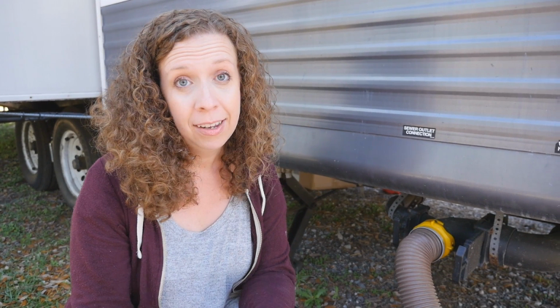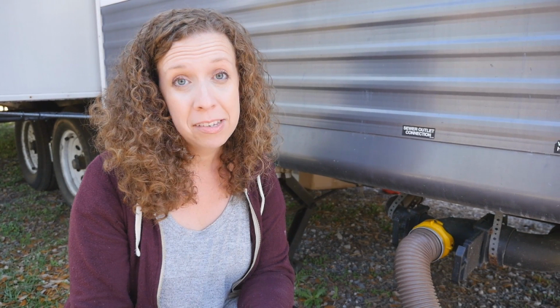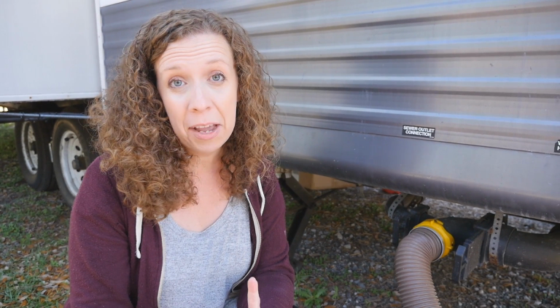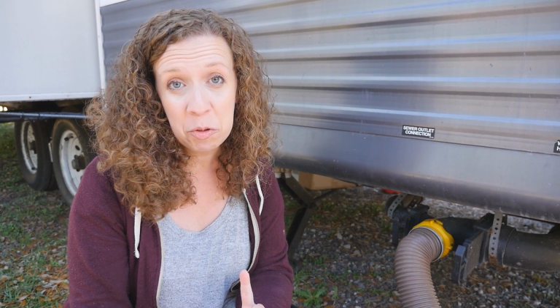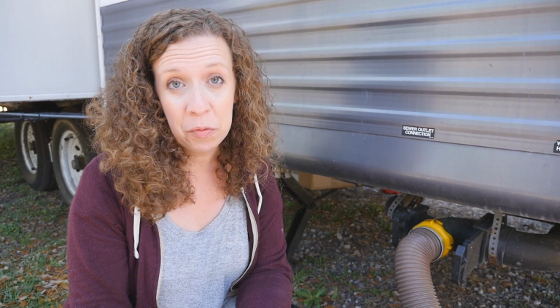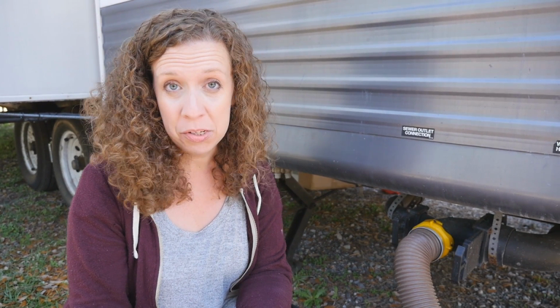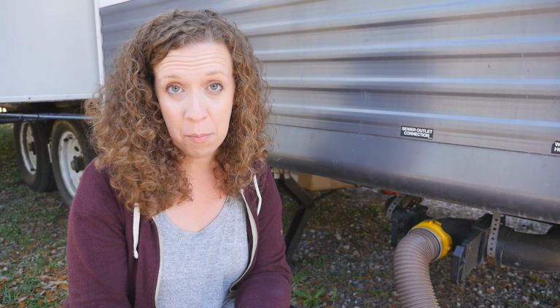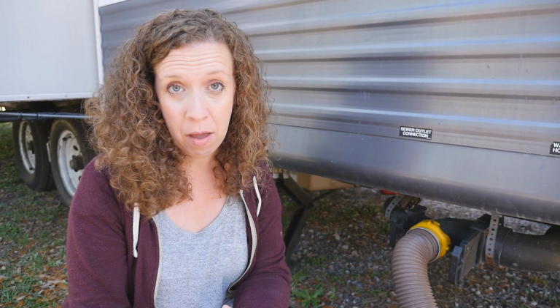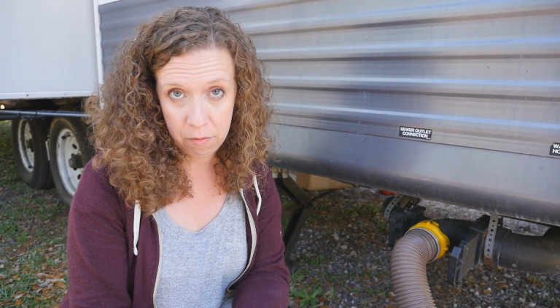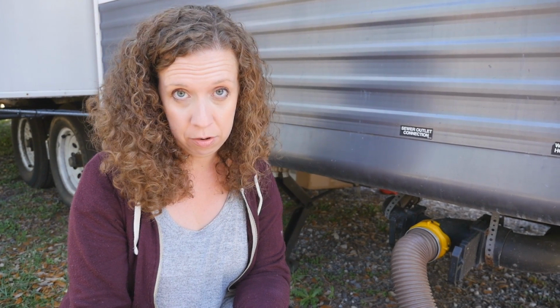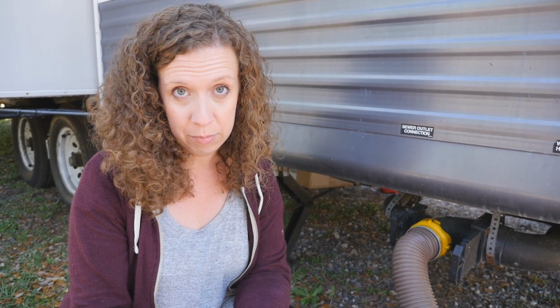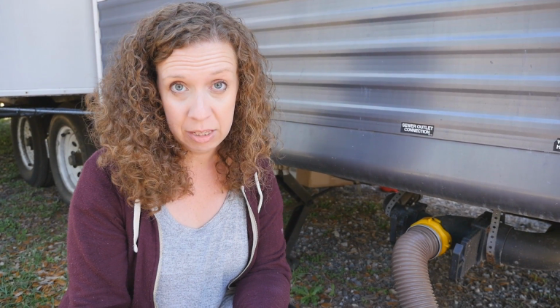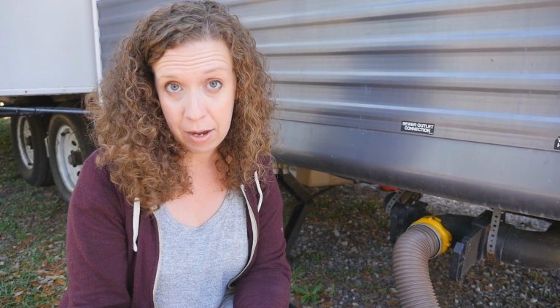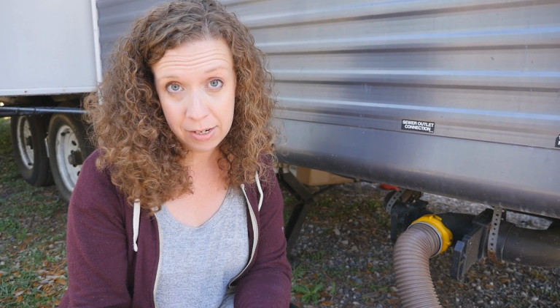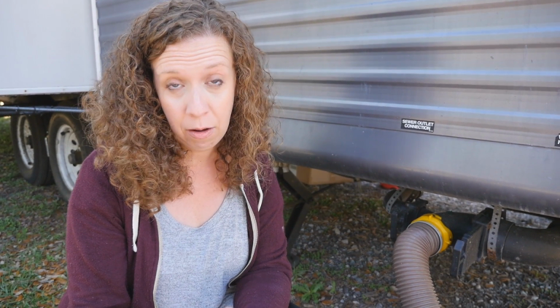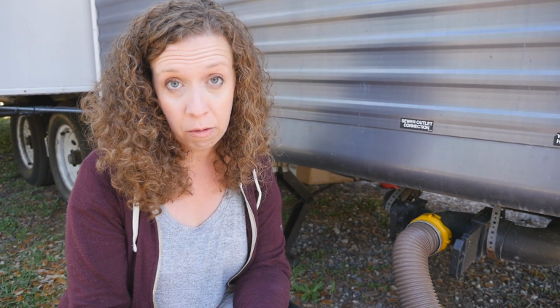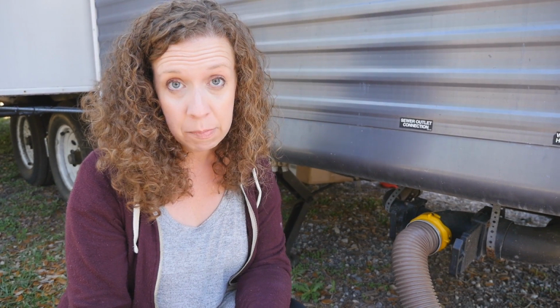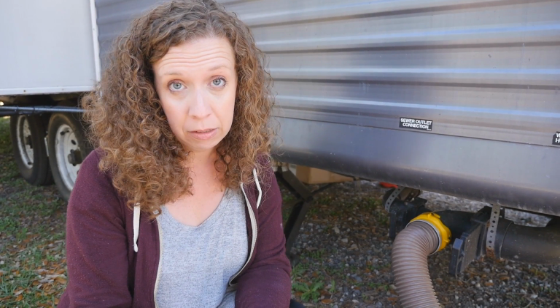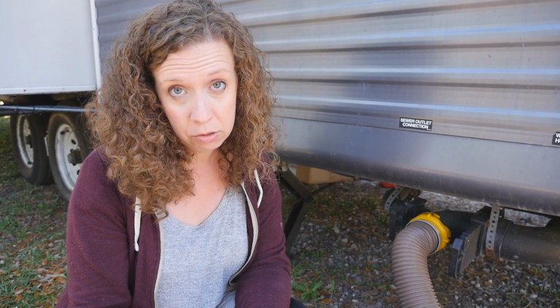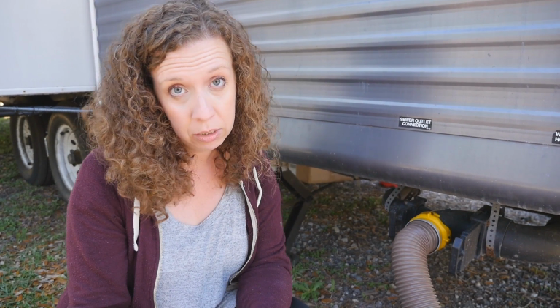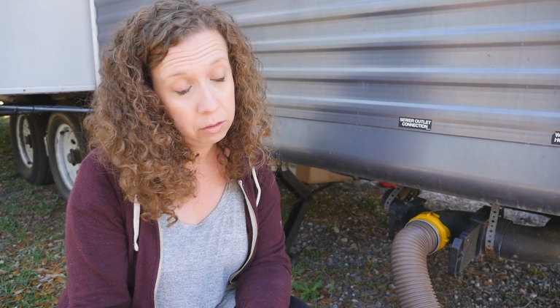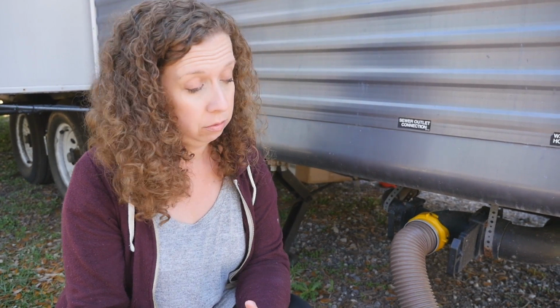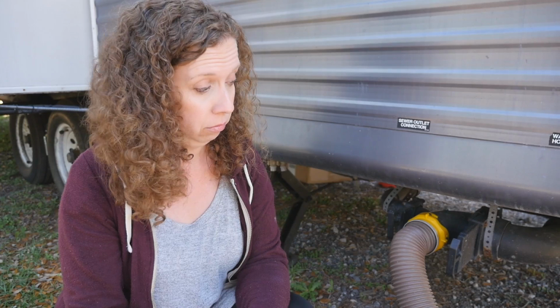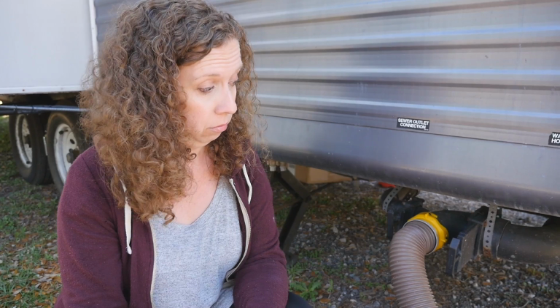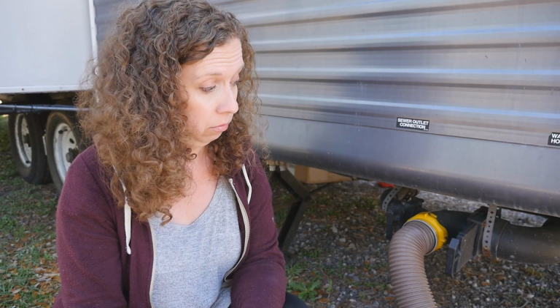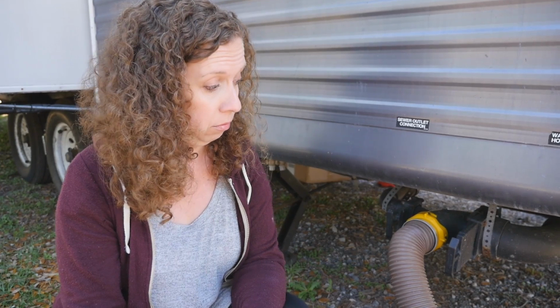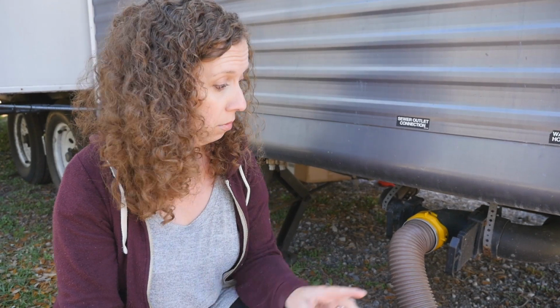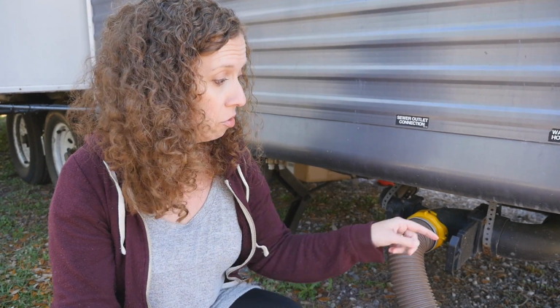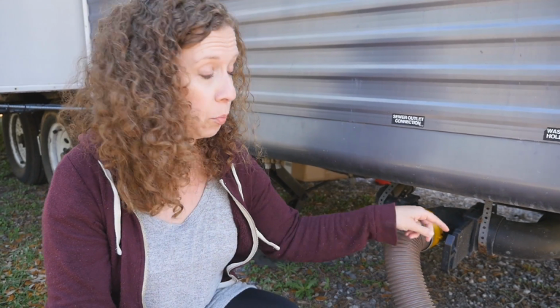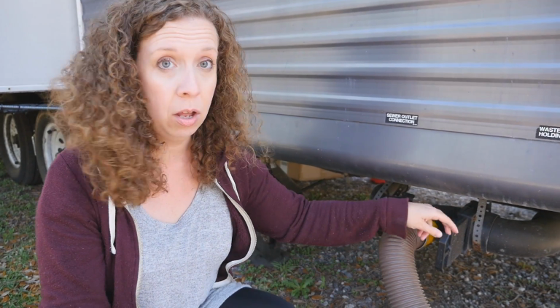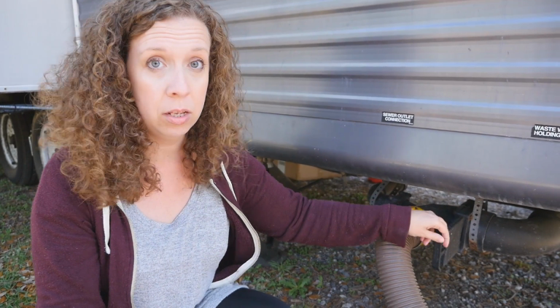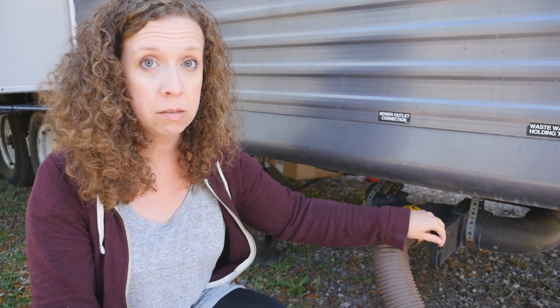This is actually the first time I've ever emptied the black tank — I always make Nick do it. I just pull on this.